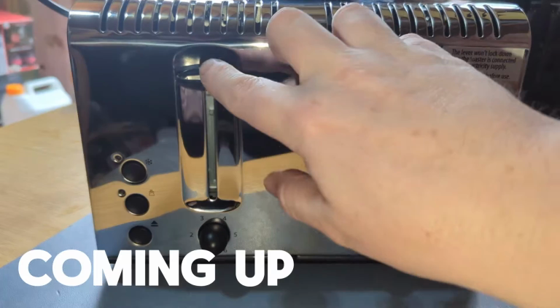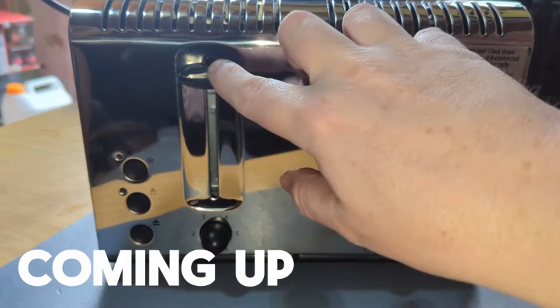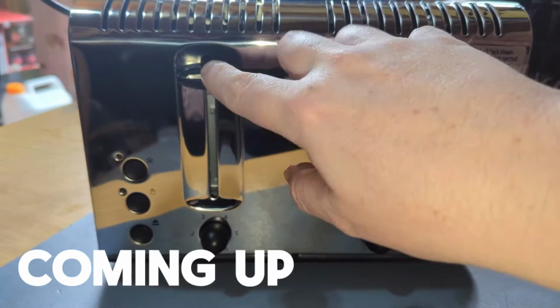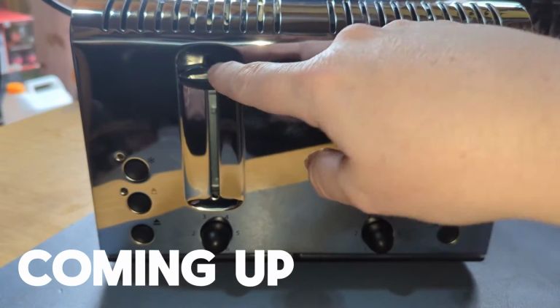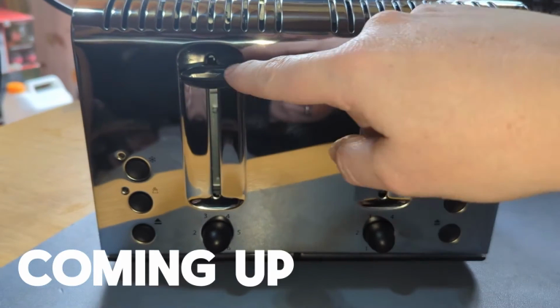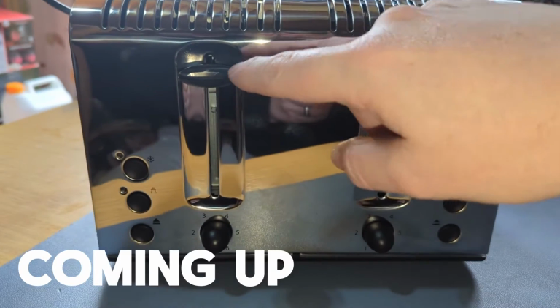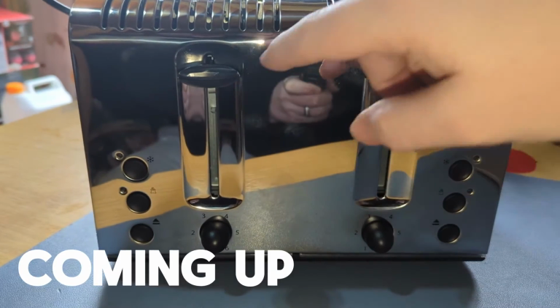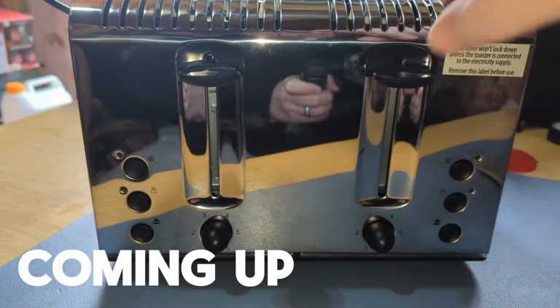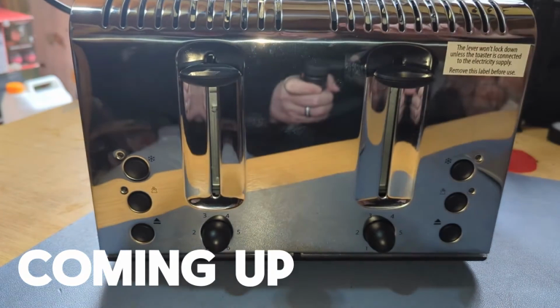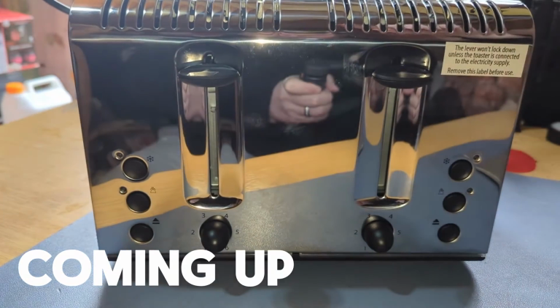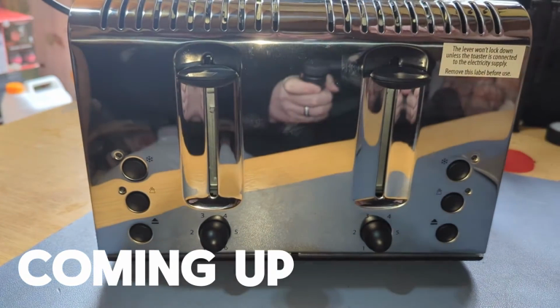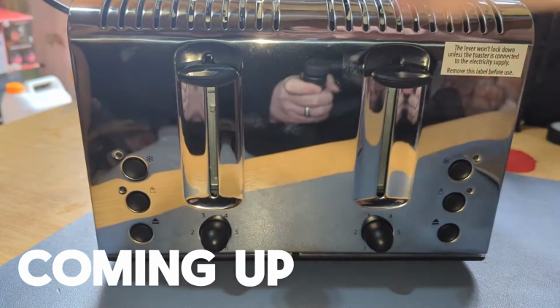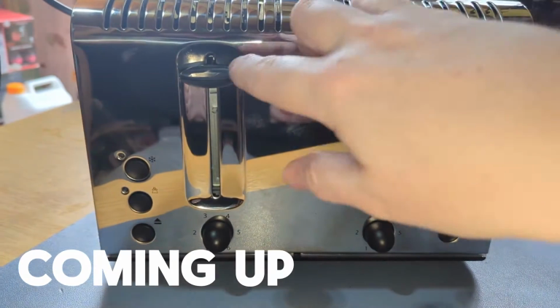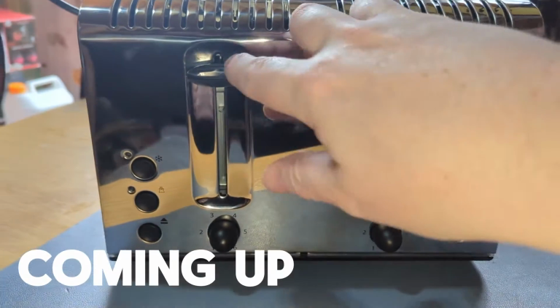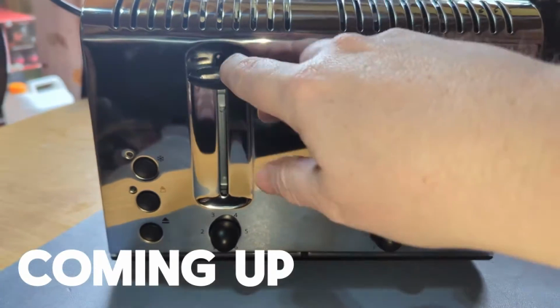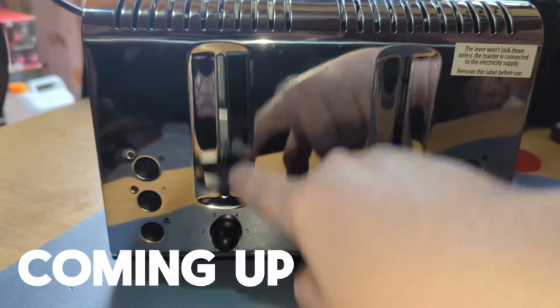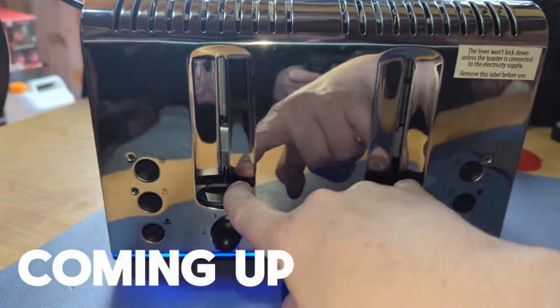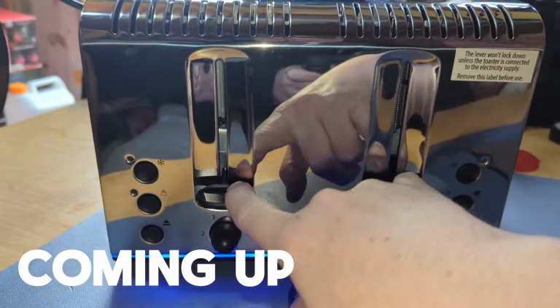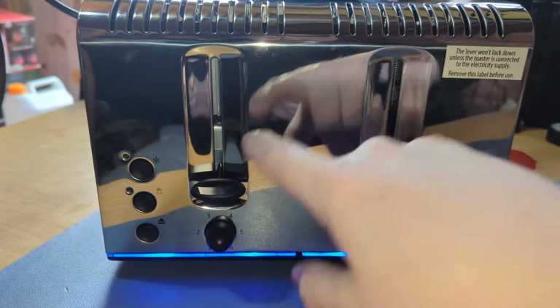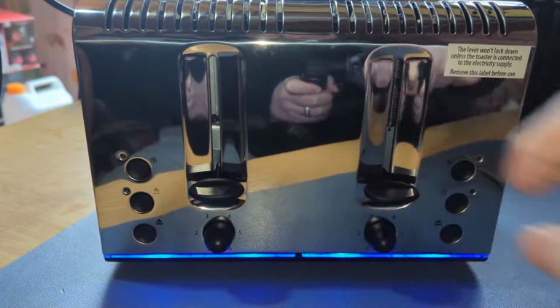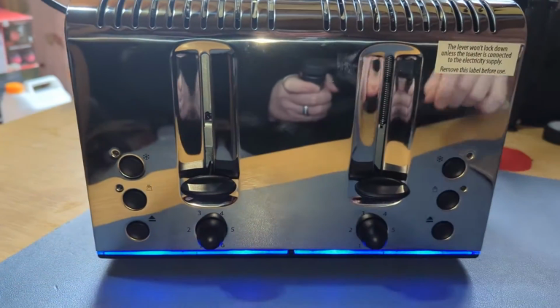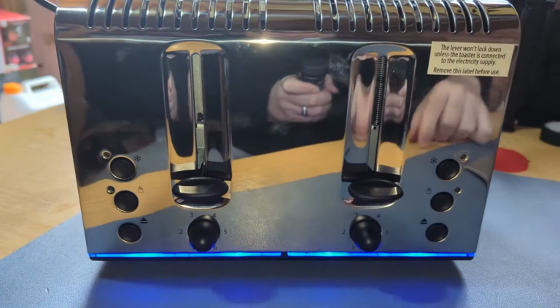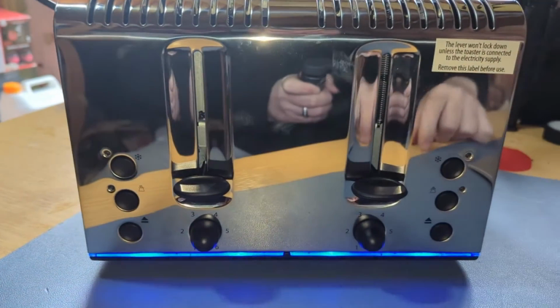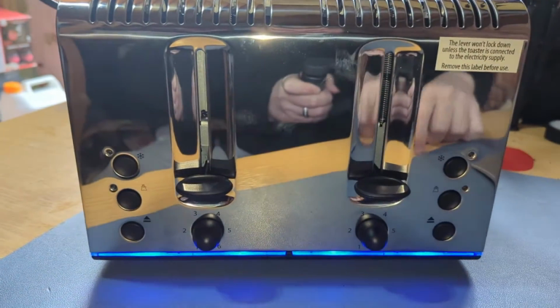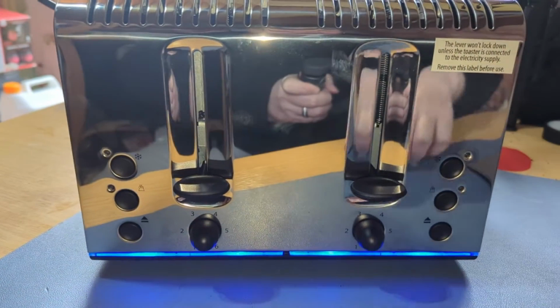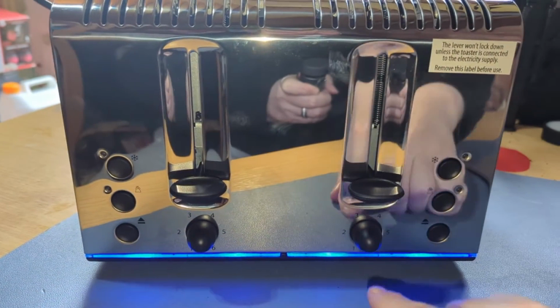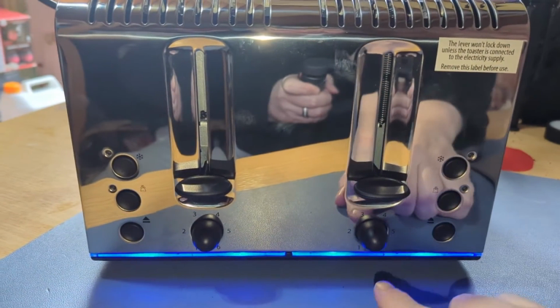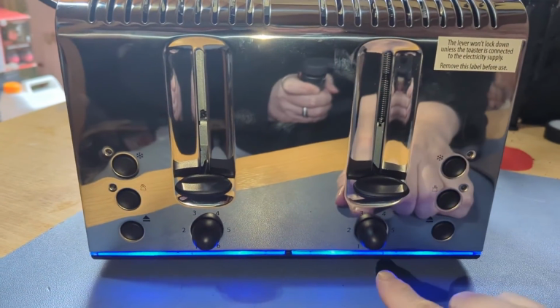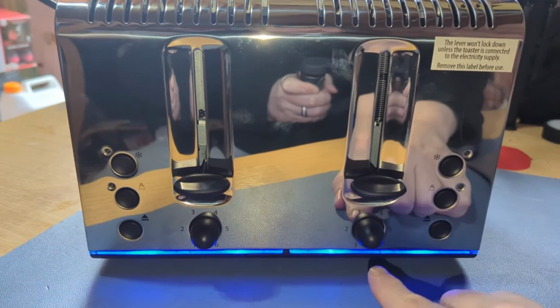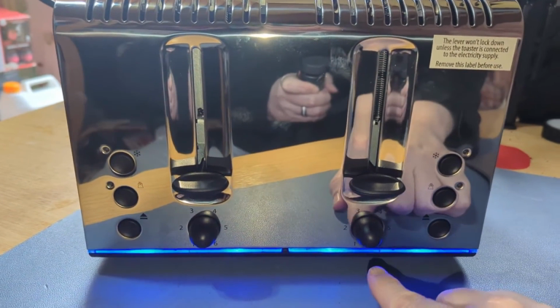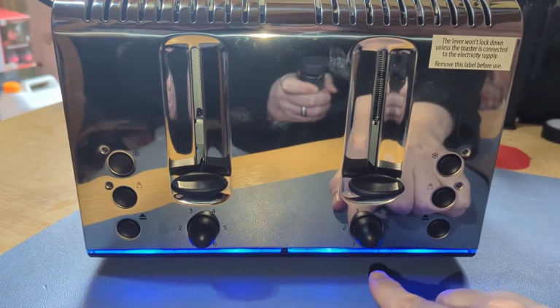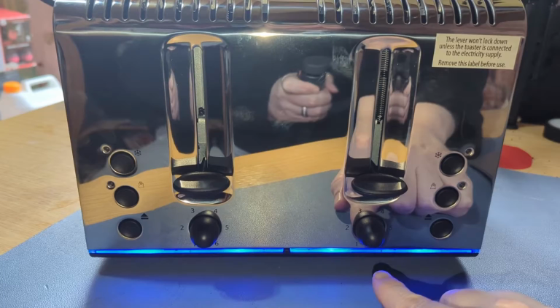I bet your toaster doesn't light up like this, does it? How cool is that?